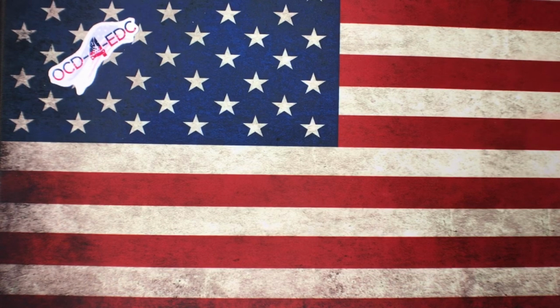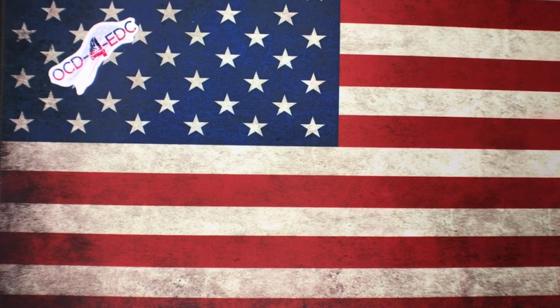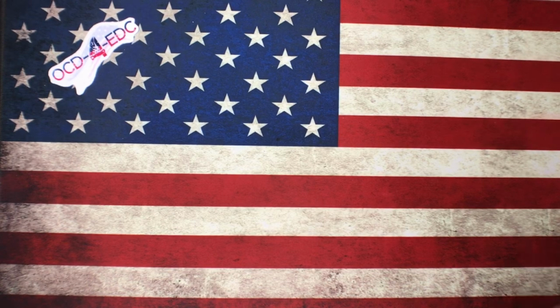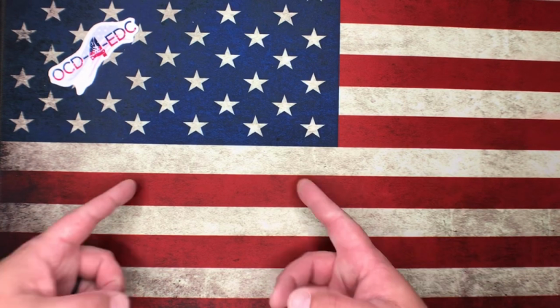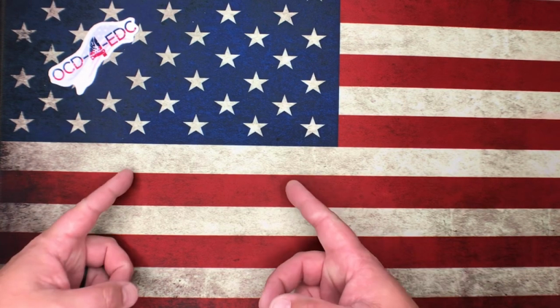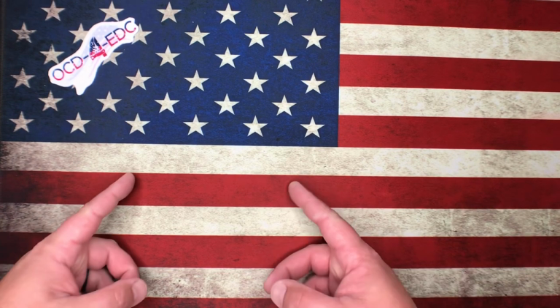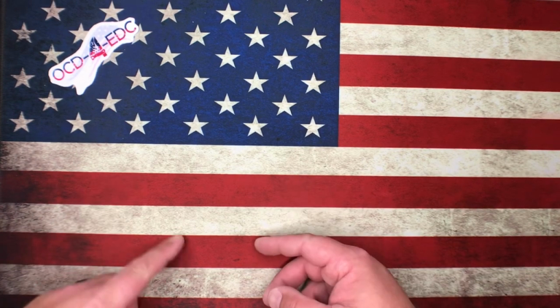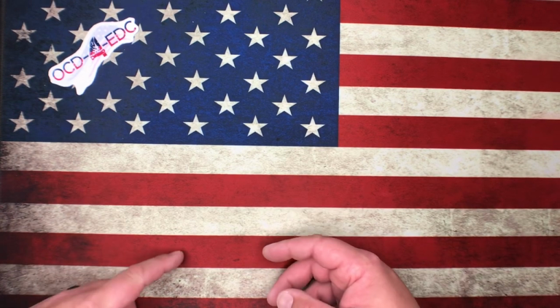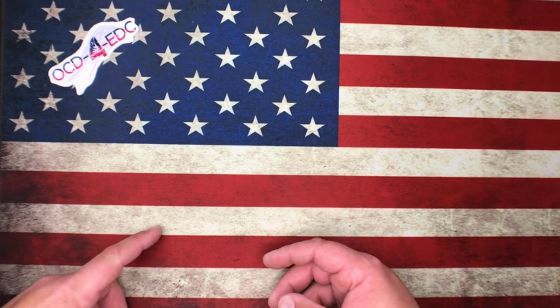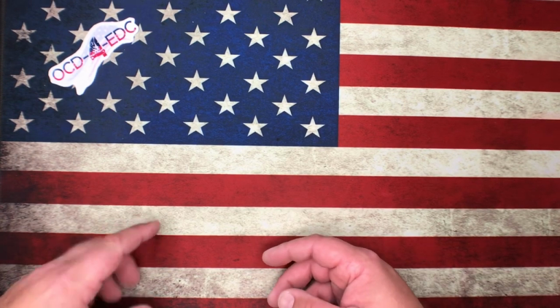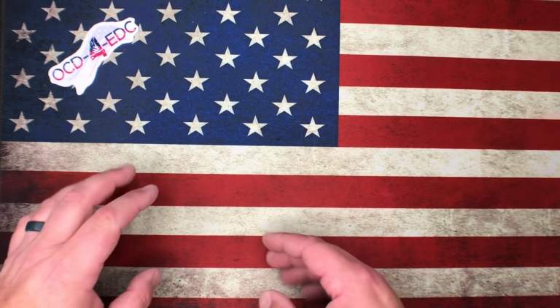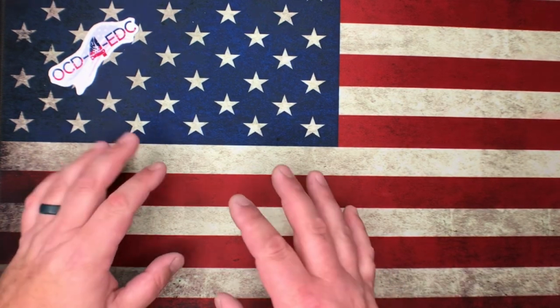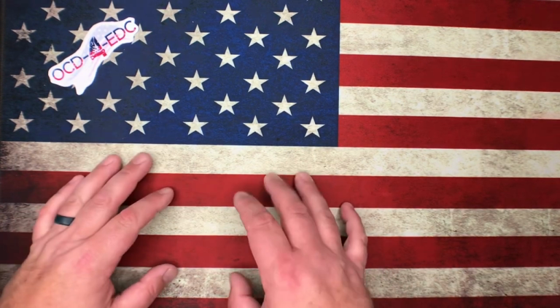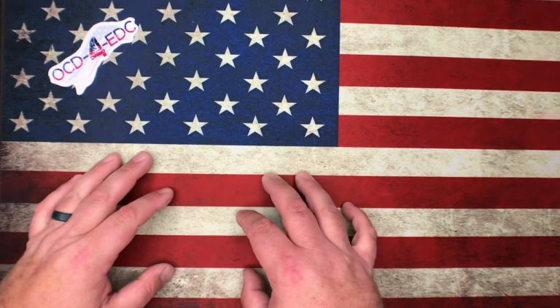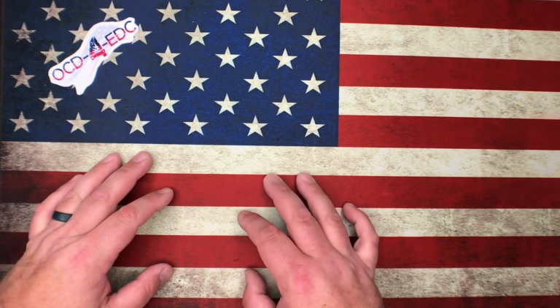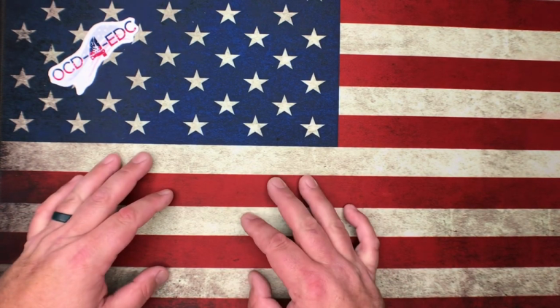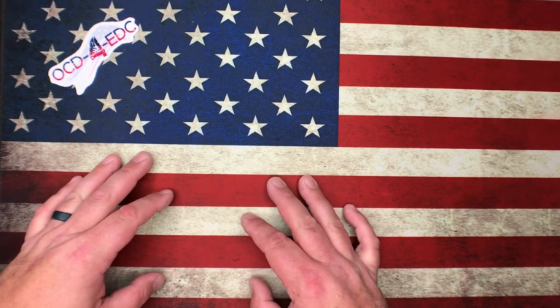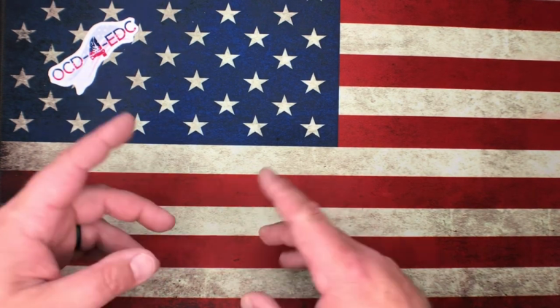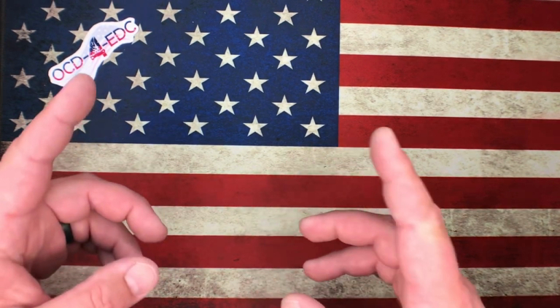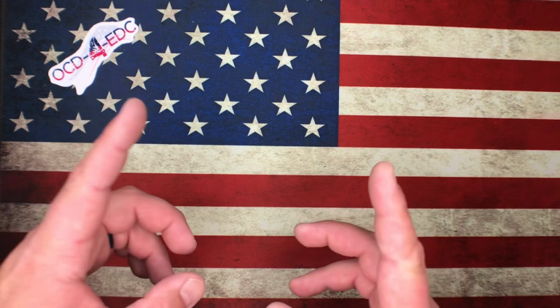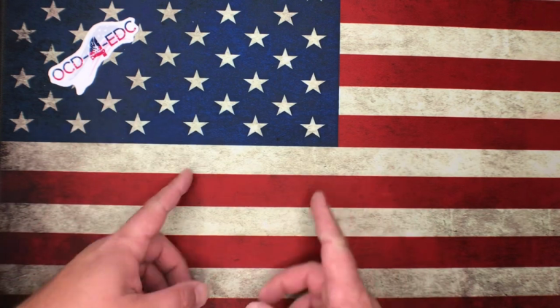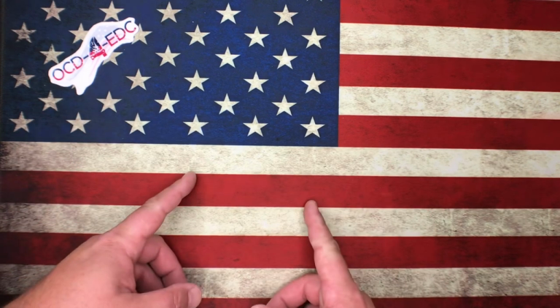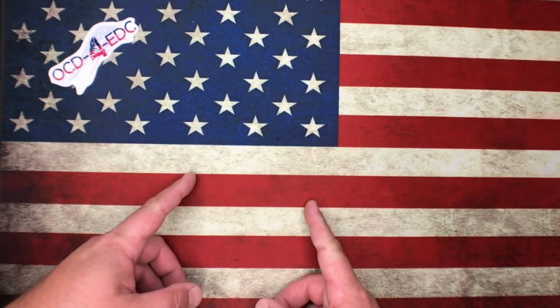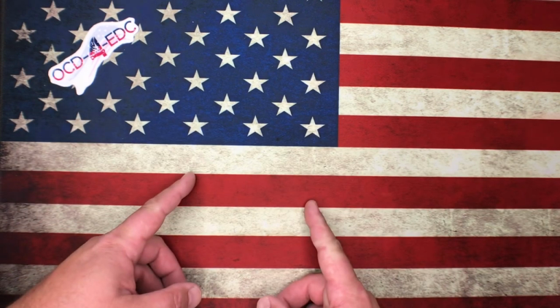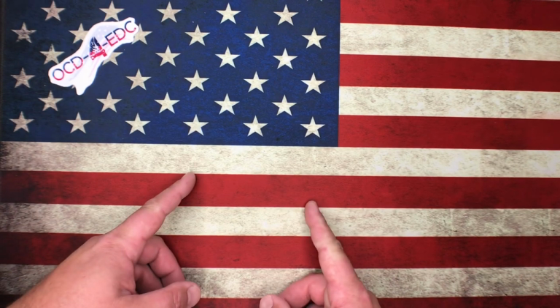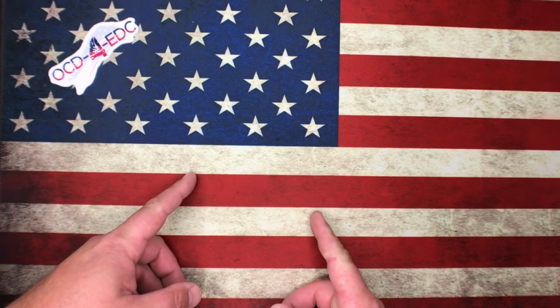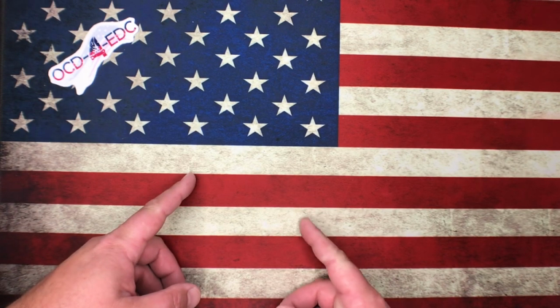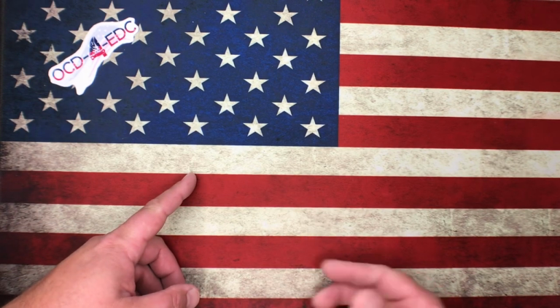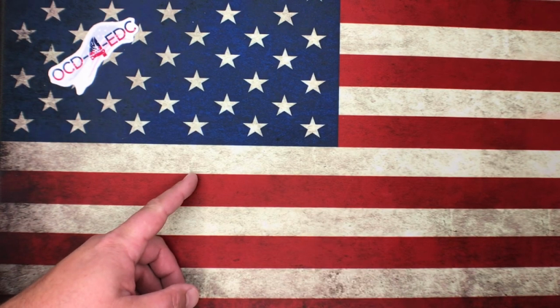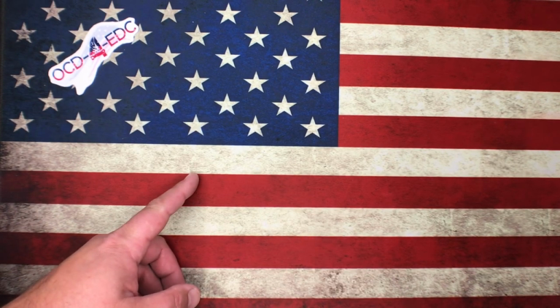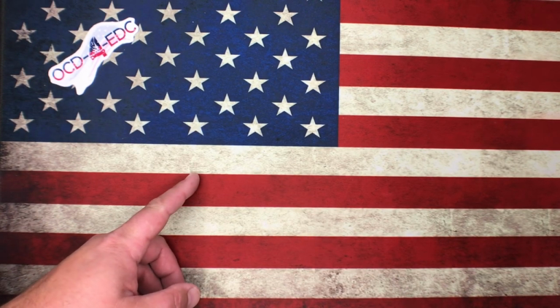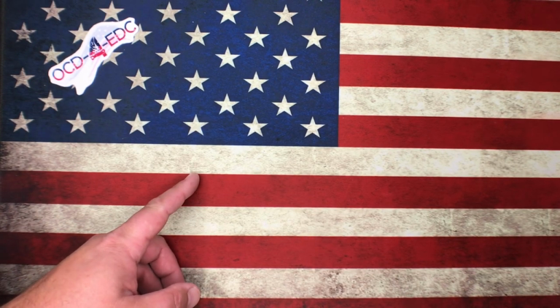What's going on YouTube? OCD4EDC here, joined by my beautiful wife.